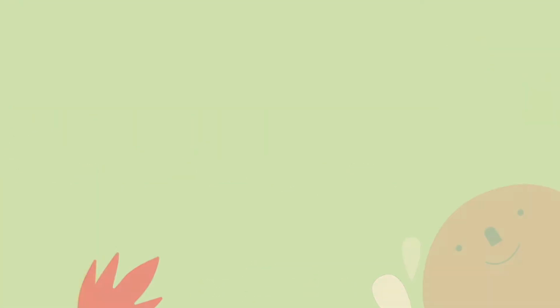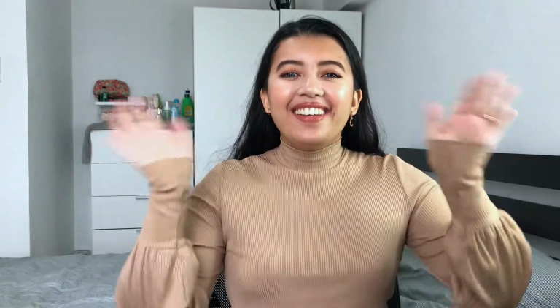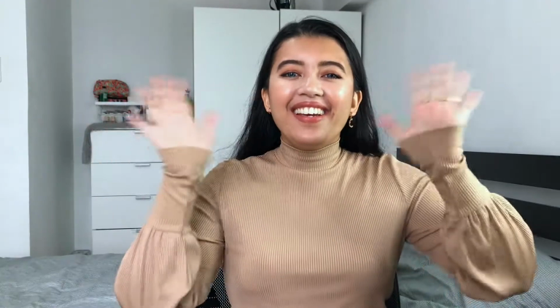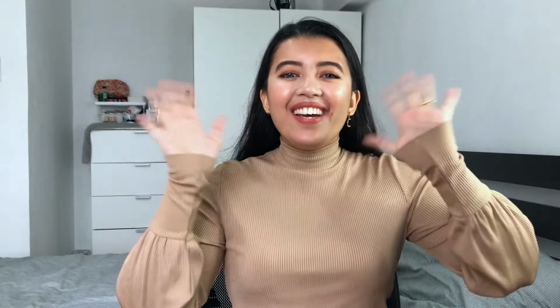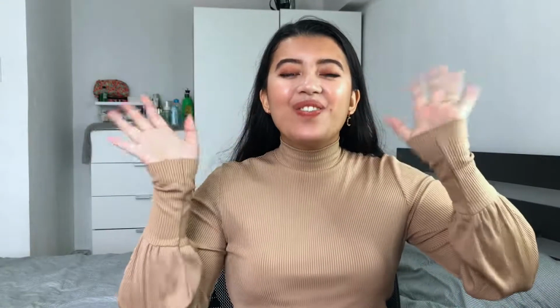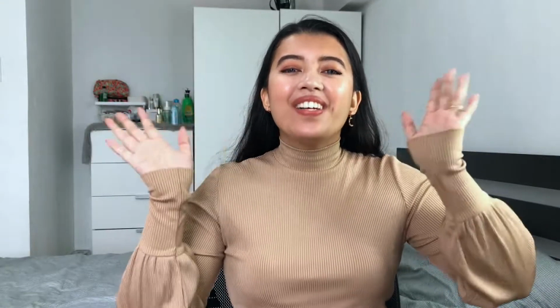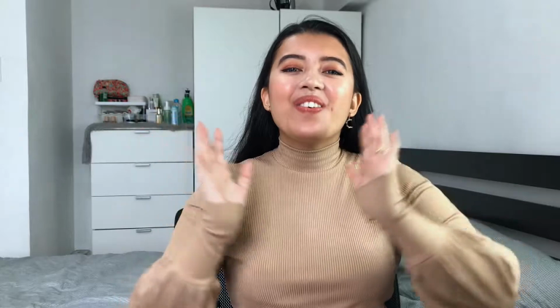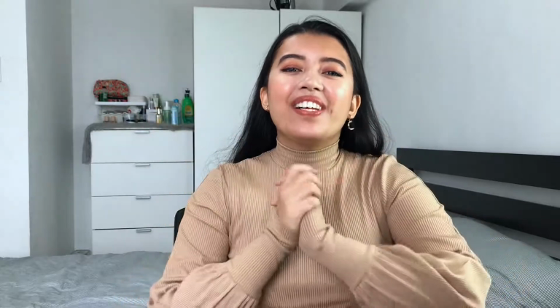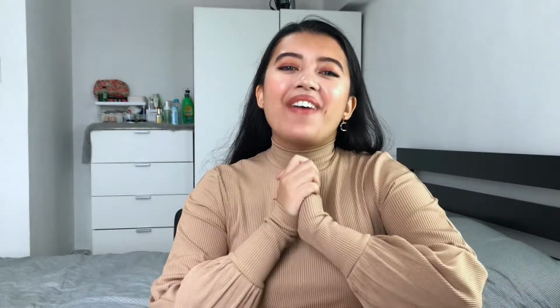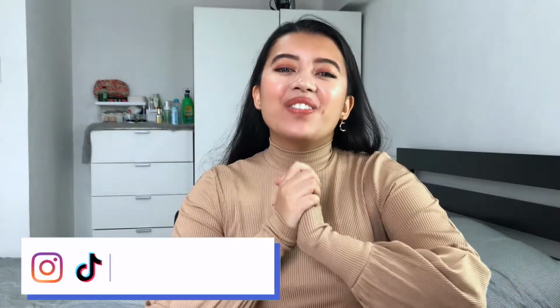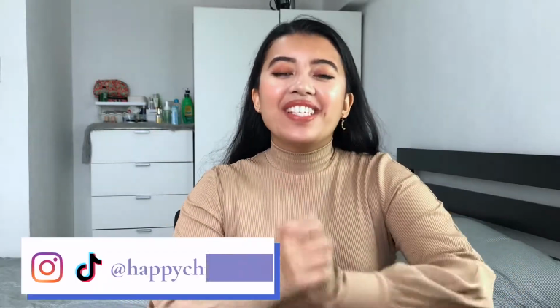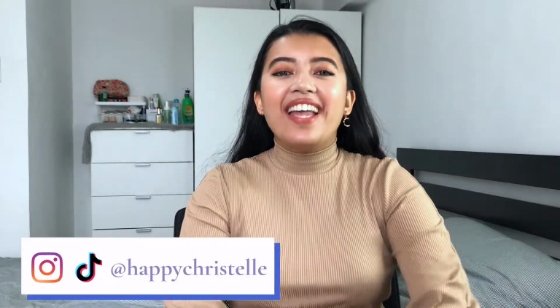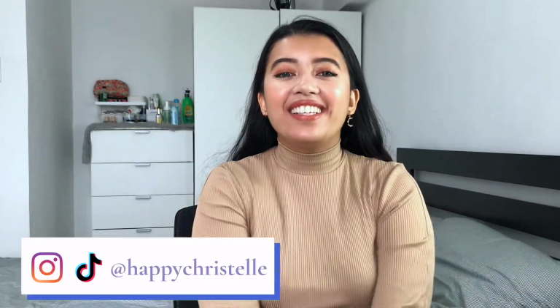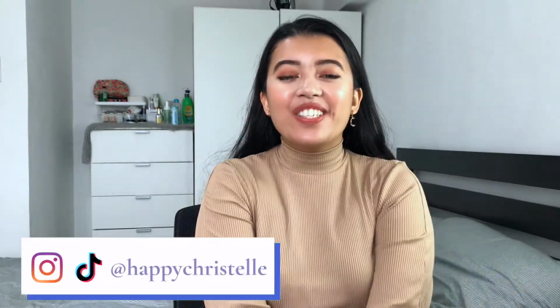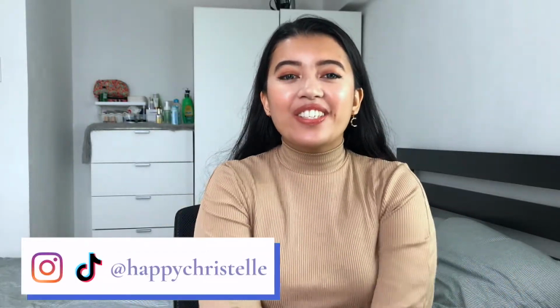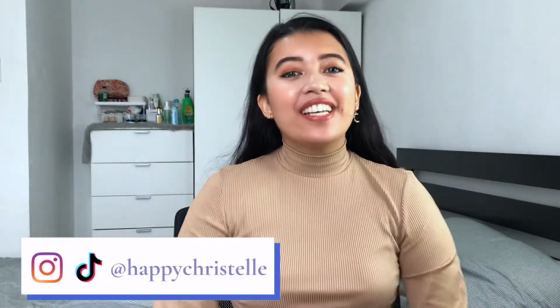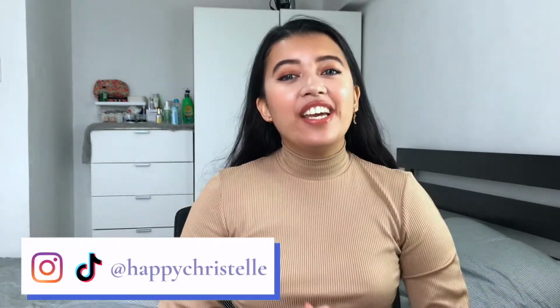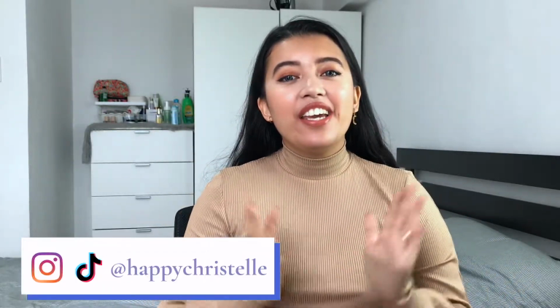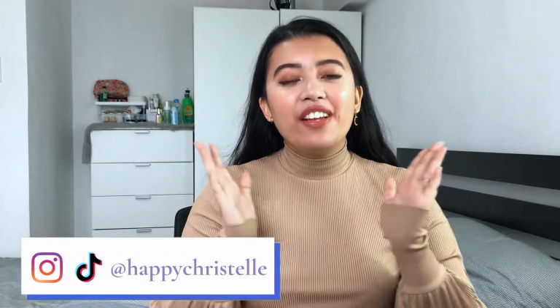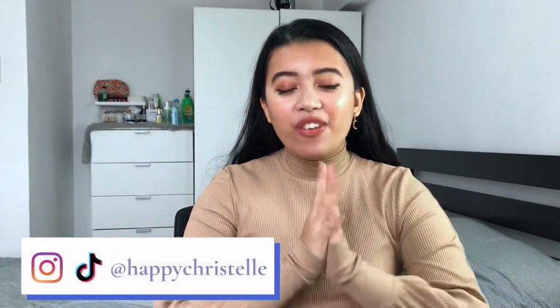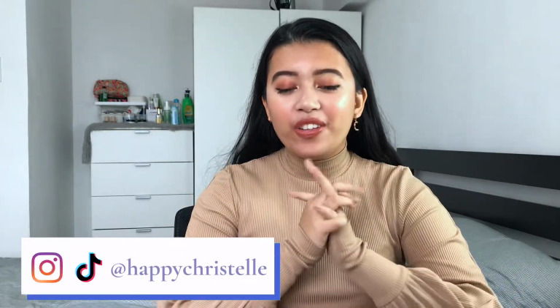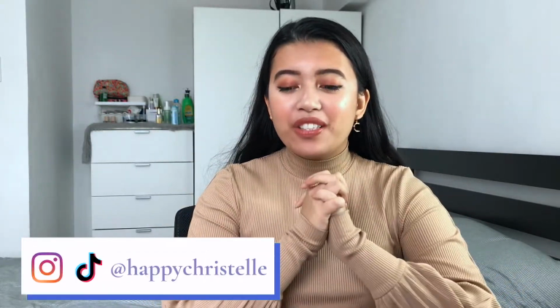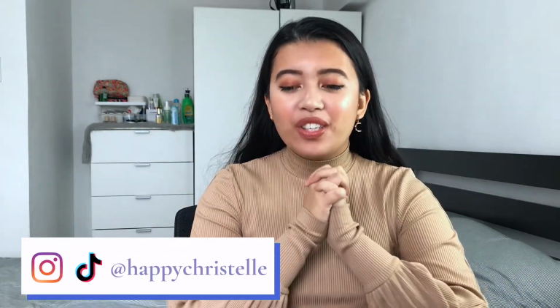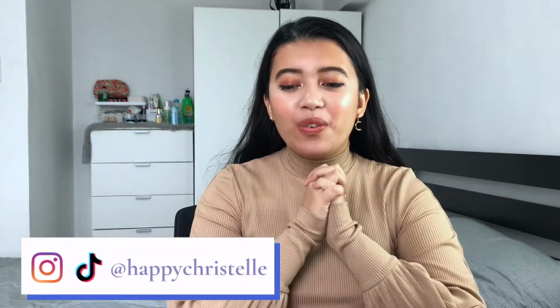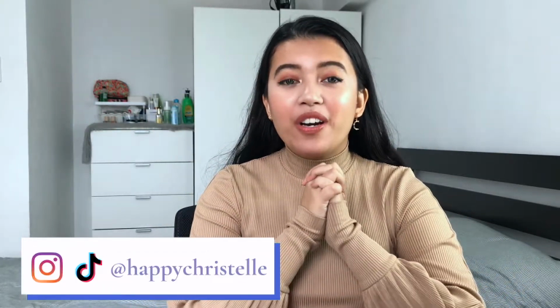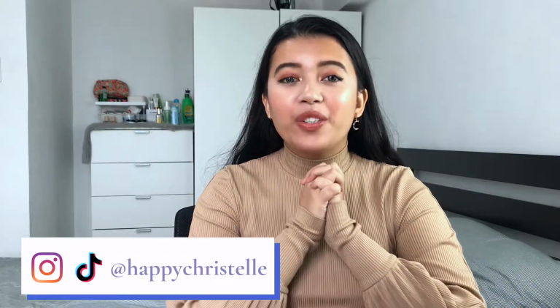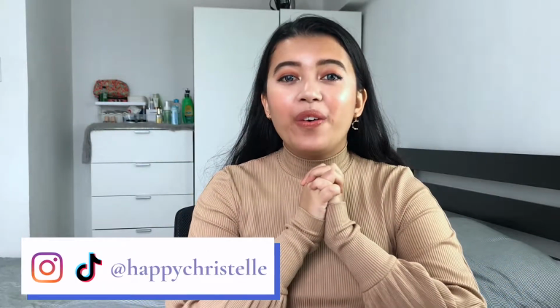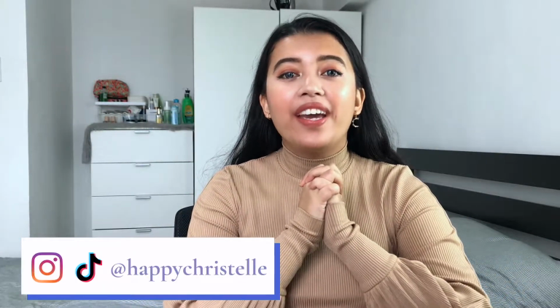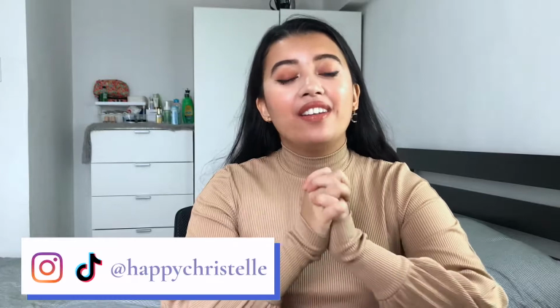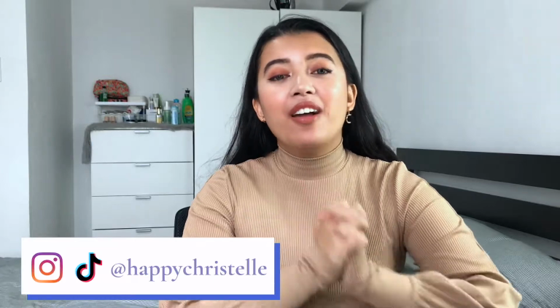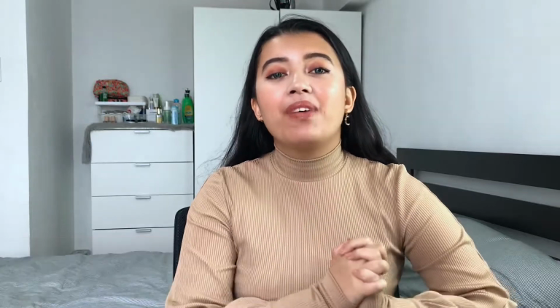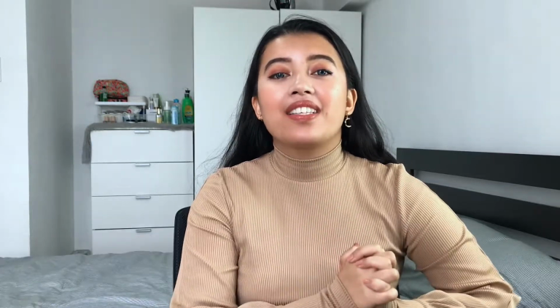Hey guys! Welcome or welcome back to my channel. It's Krystel and for today's video, we are doing an unboxing.